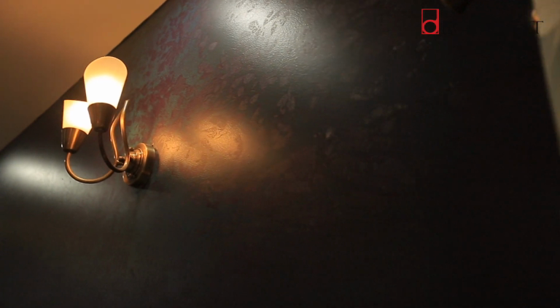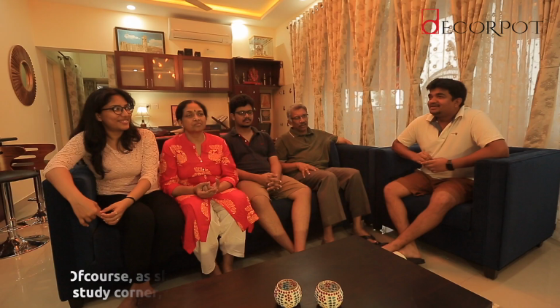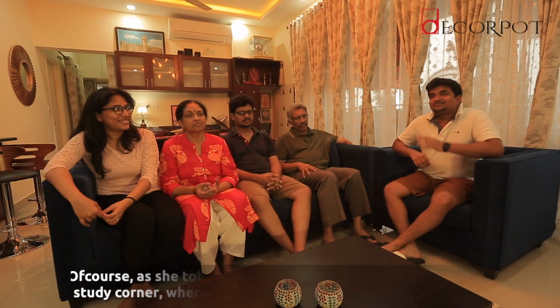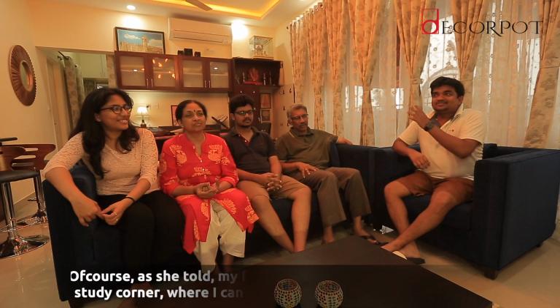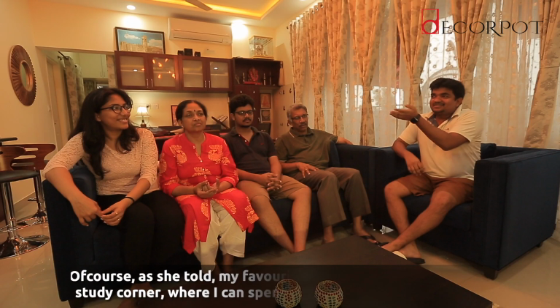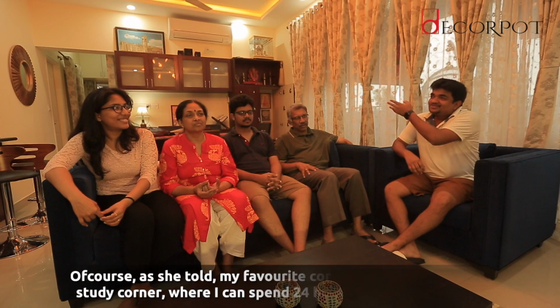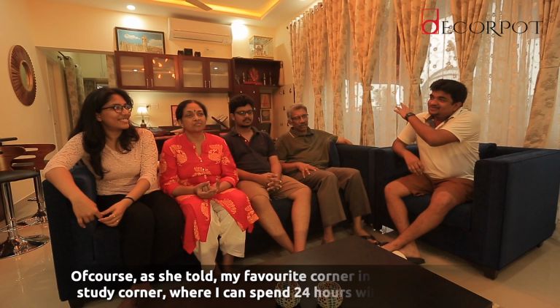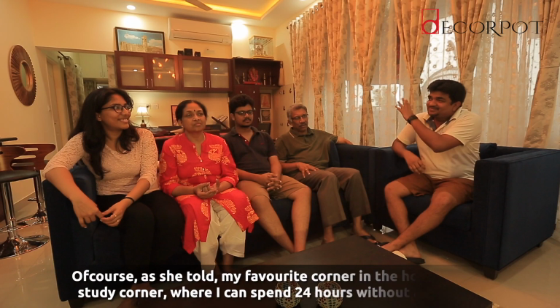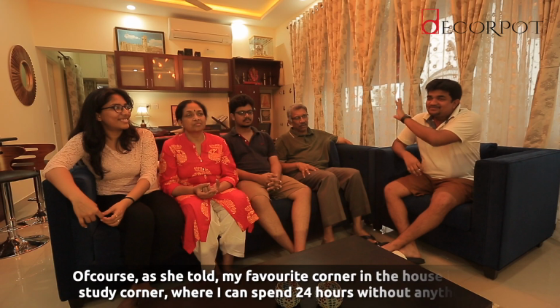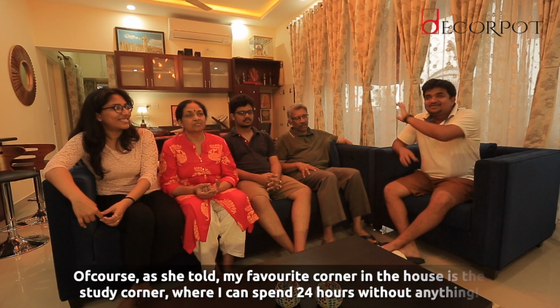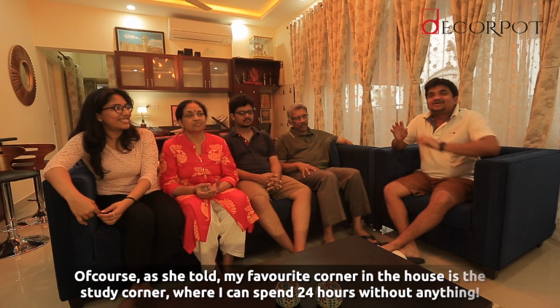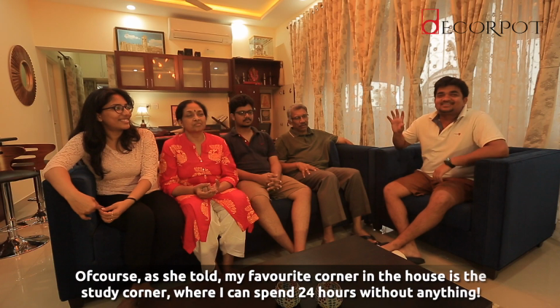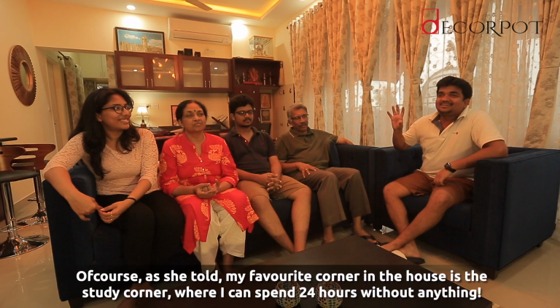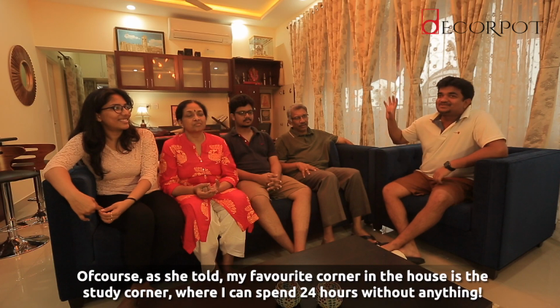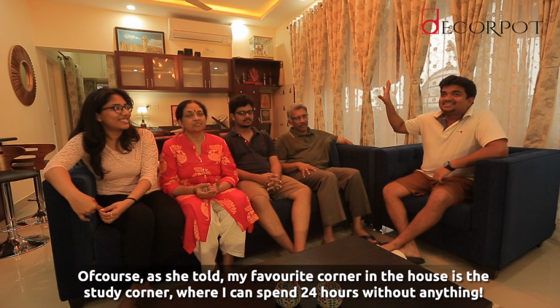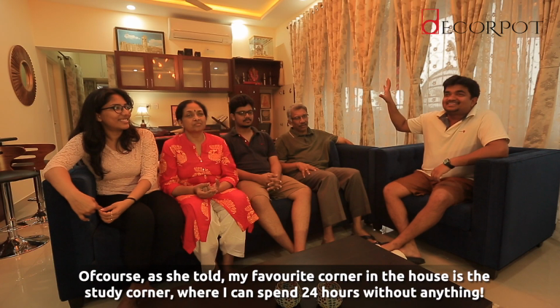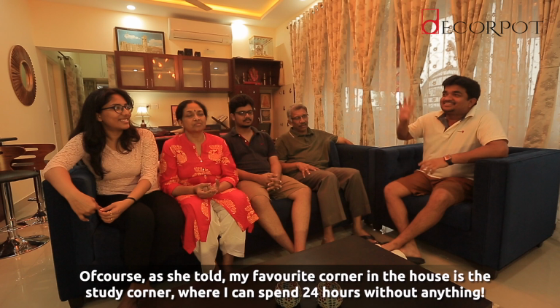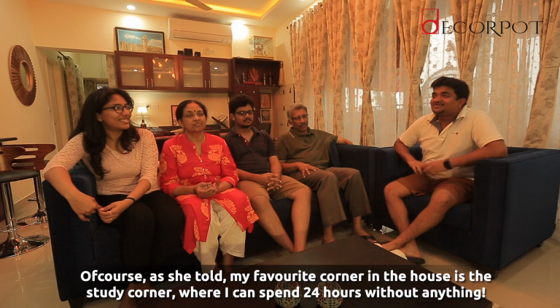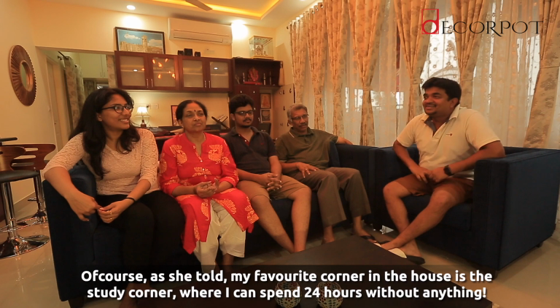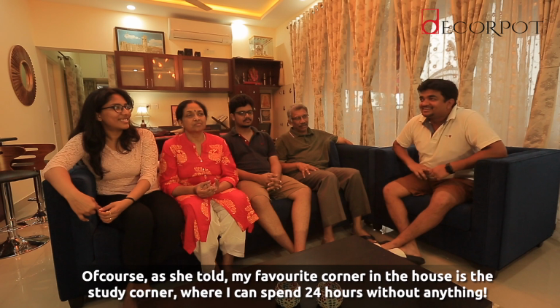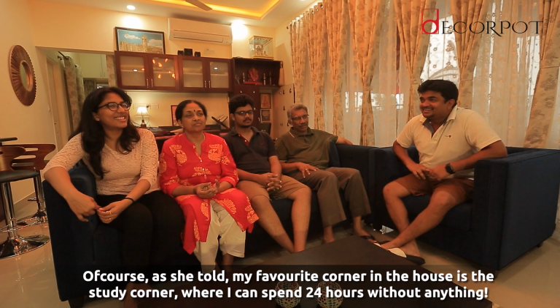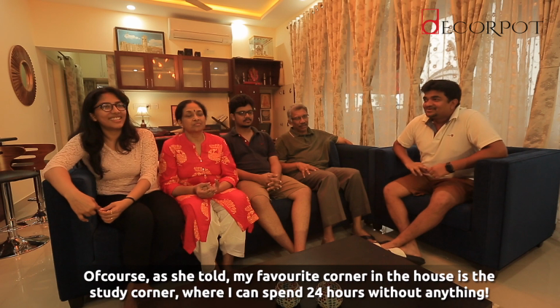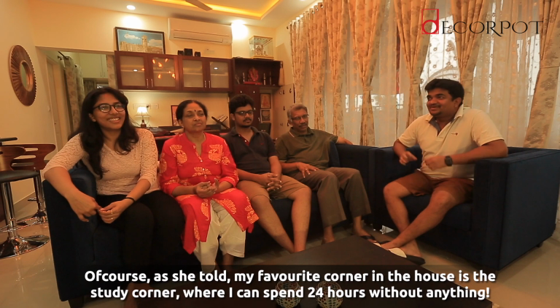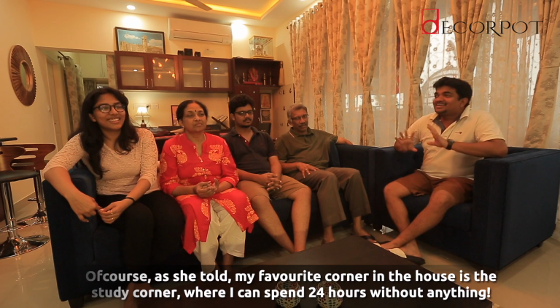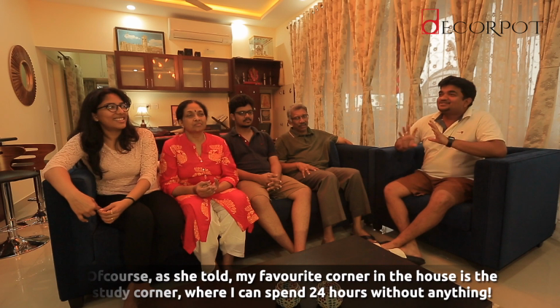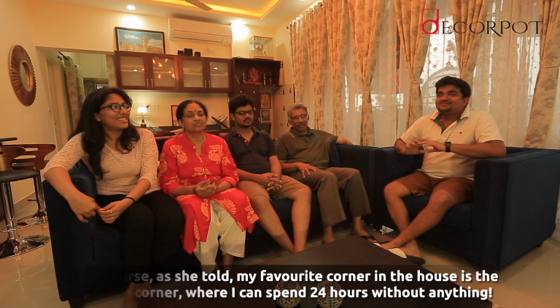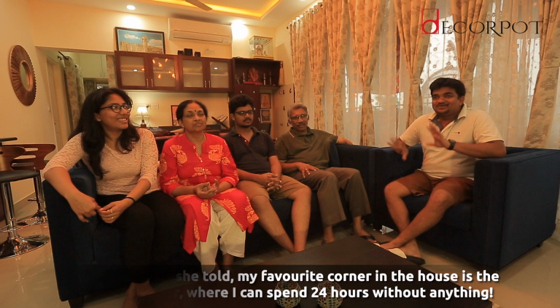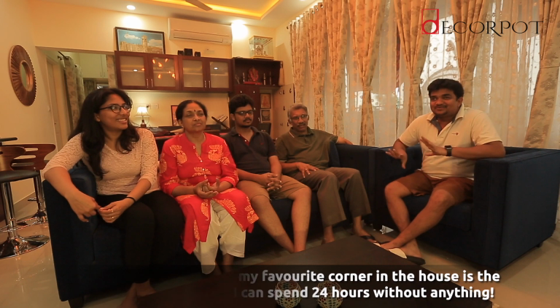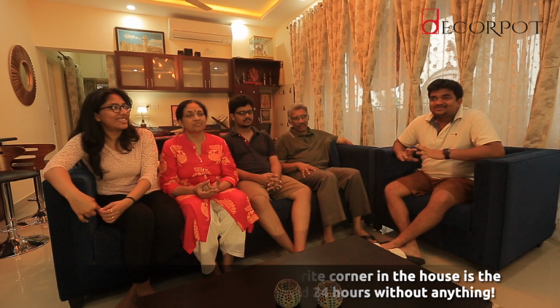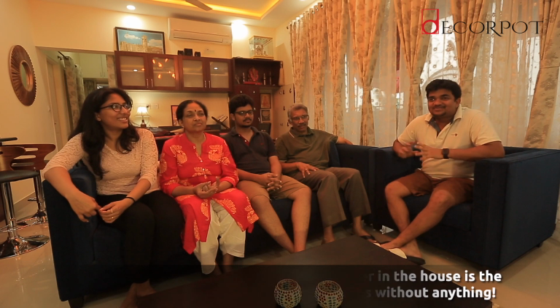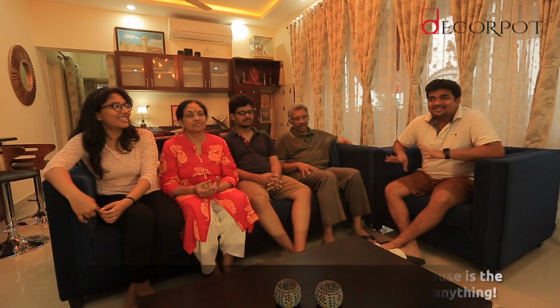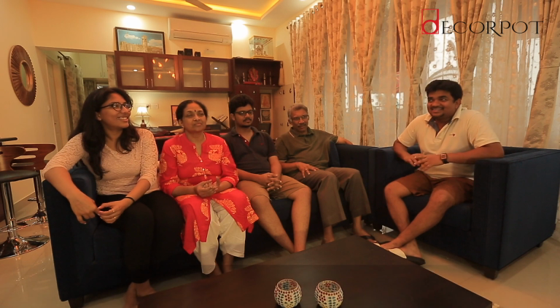My favourite part in the house is the study corner, where I can spend 24 hours without anything.